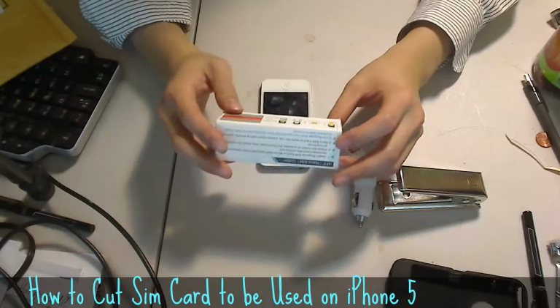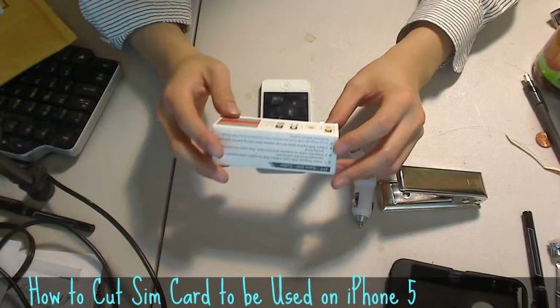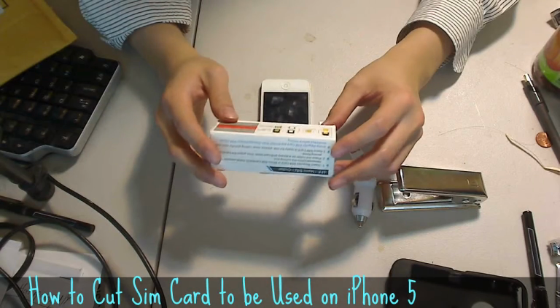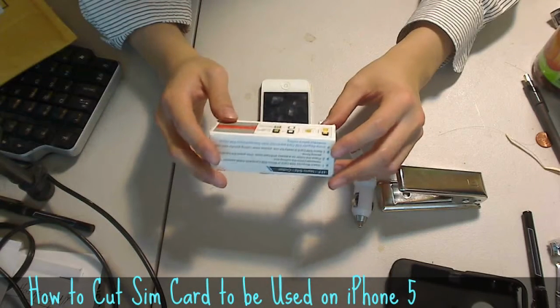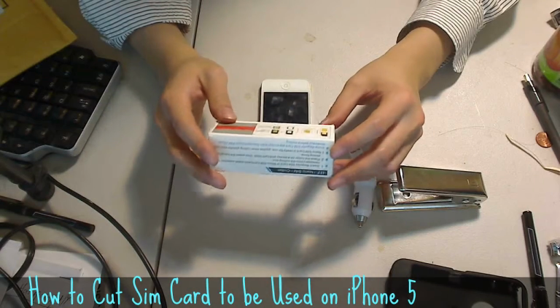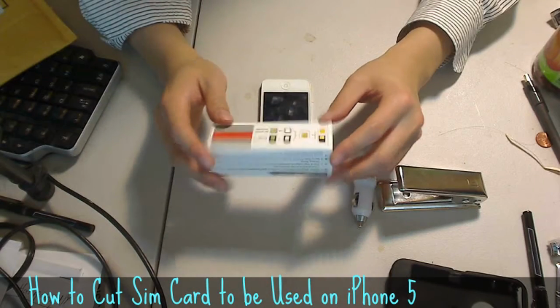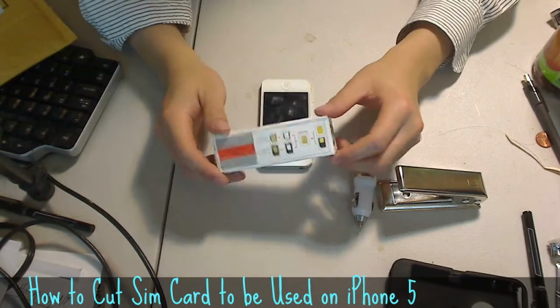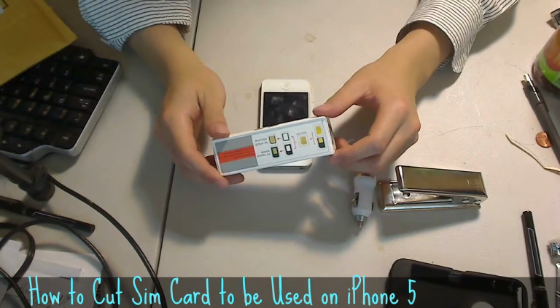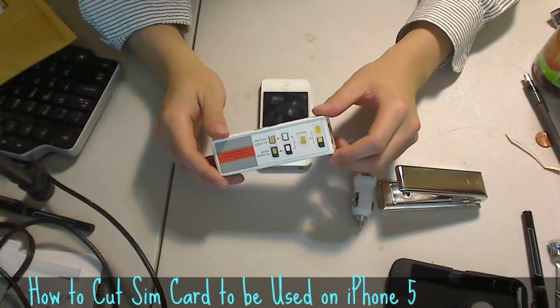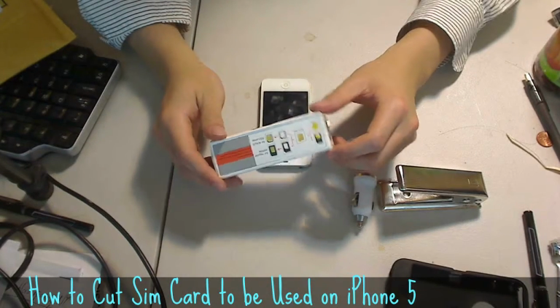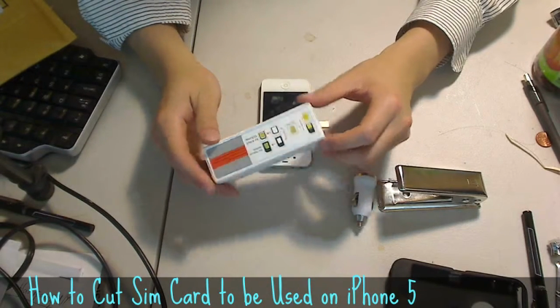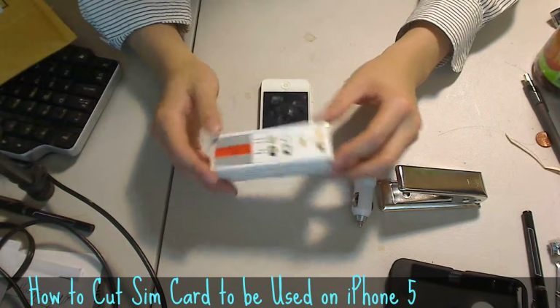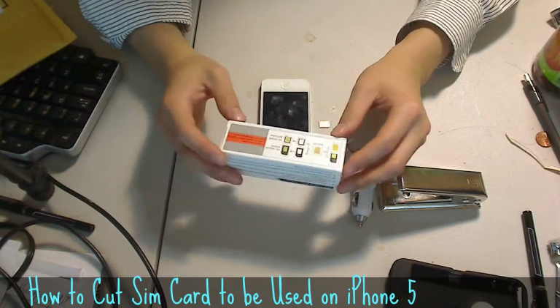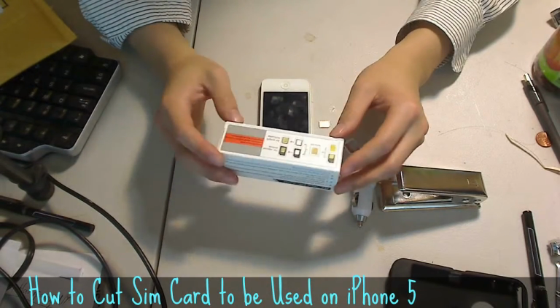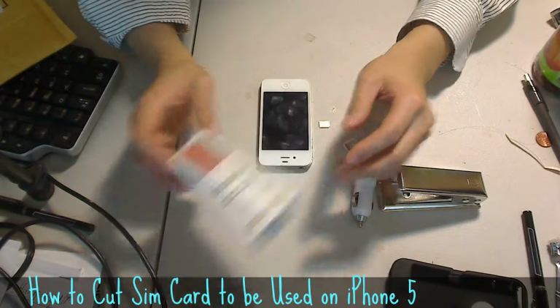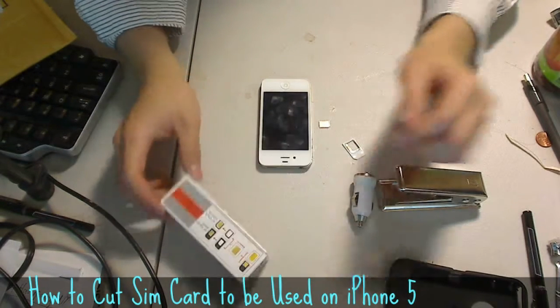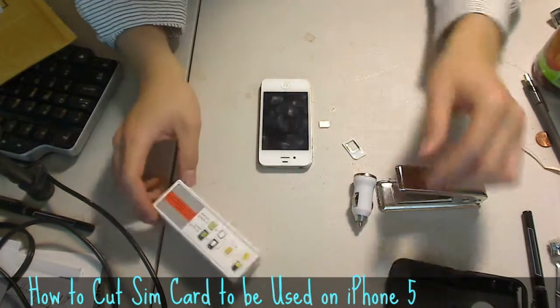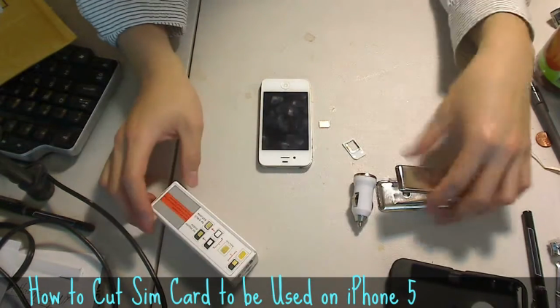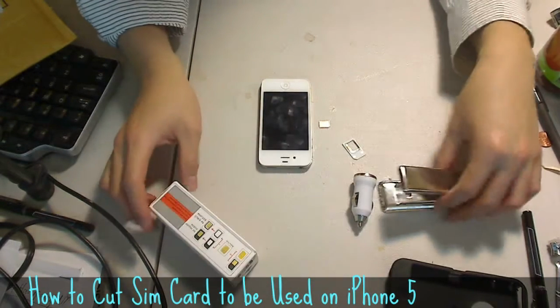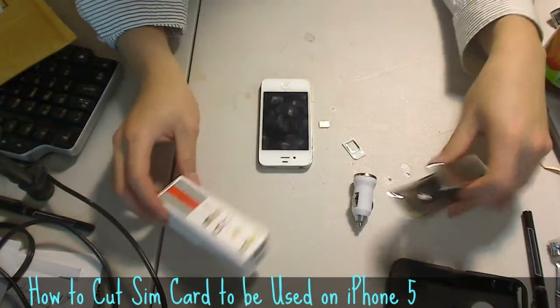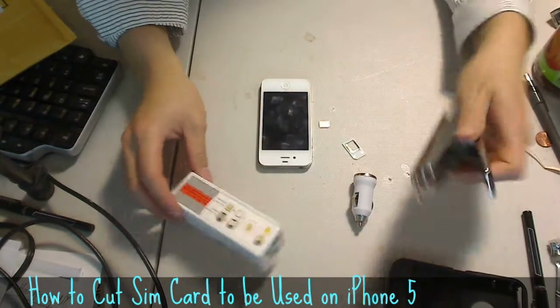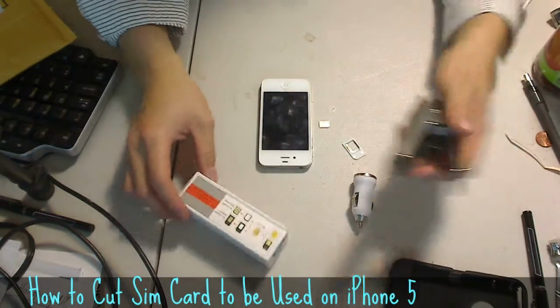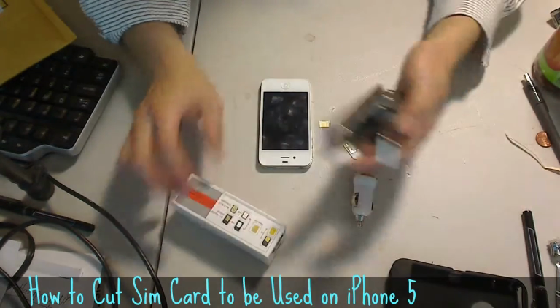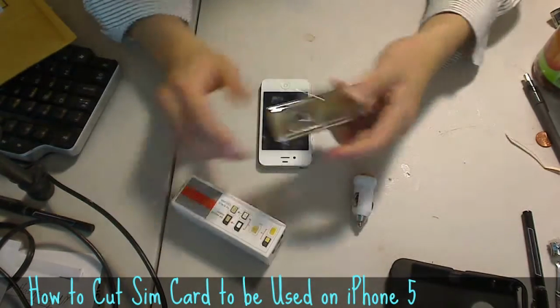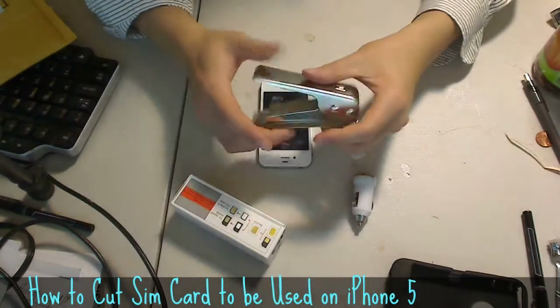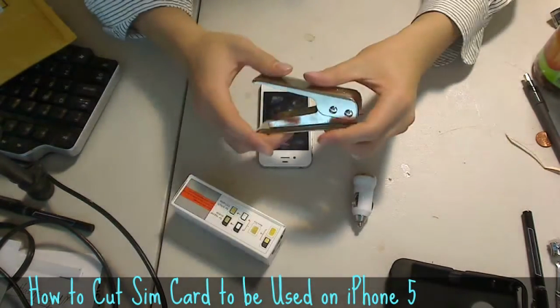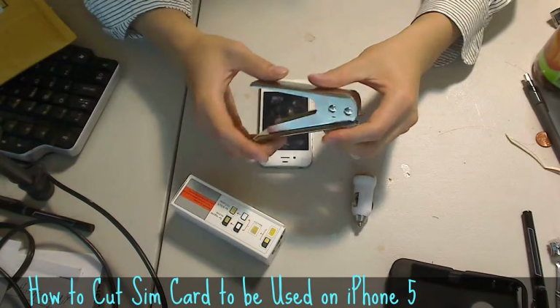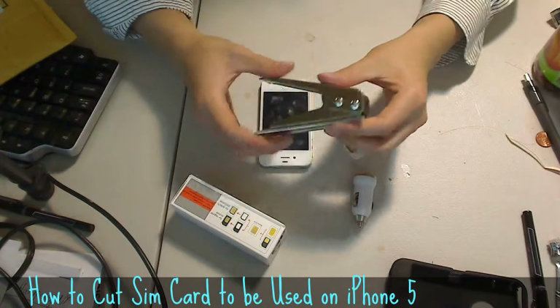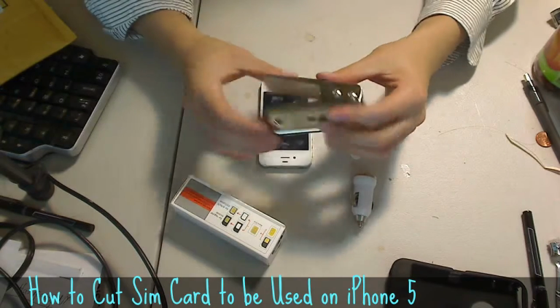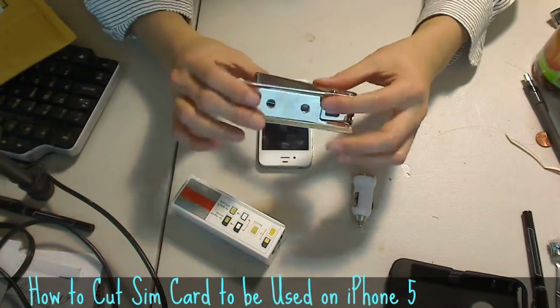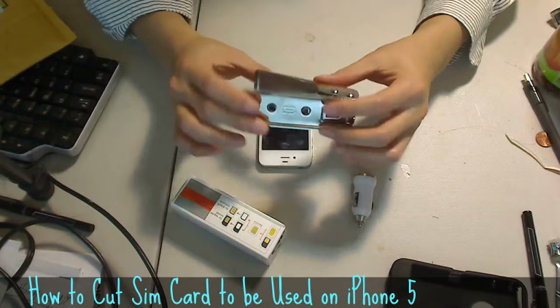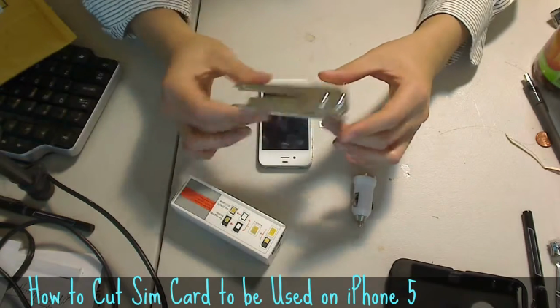Hello, so this is a quick review video on the new Simcox cutter.